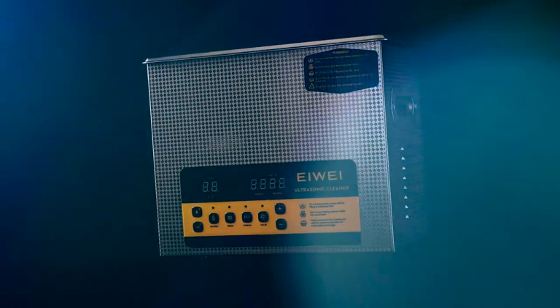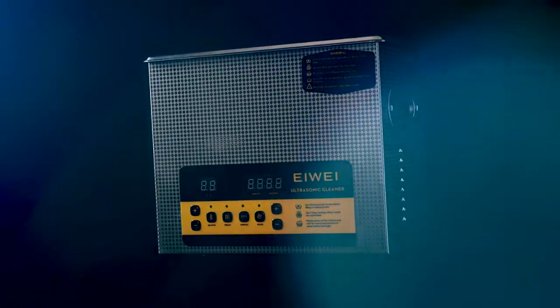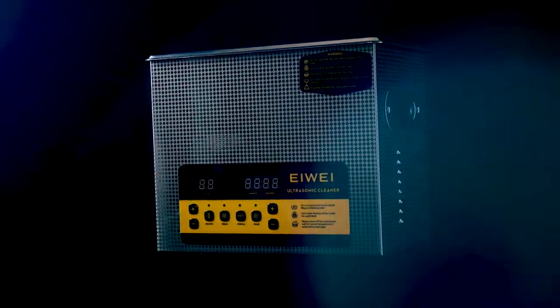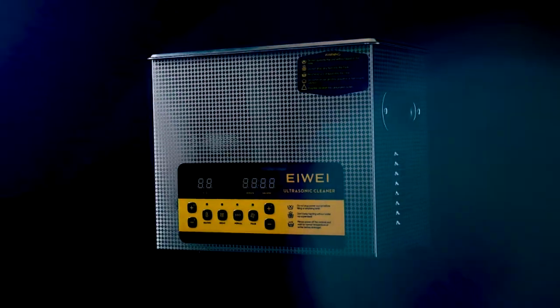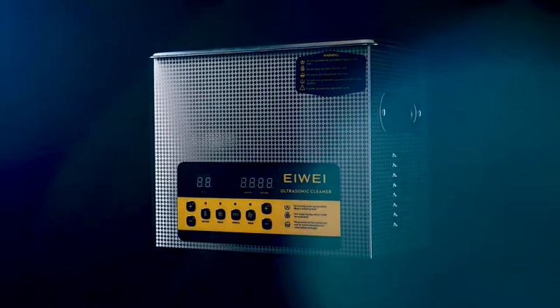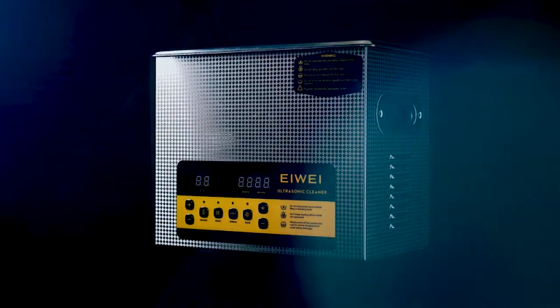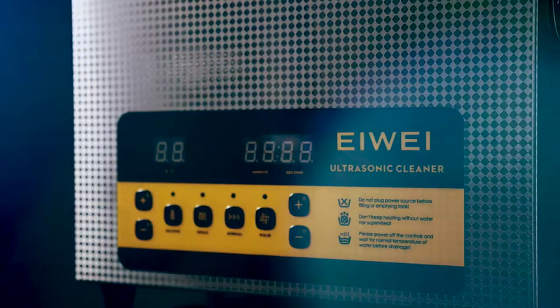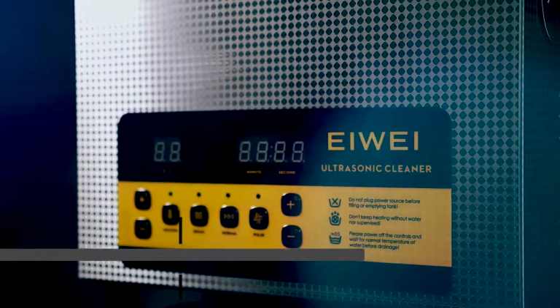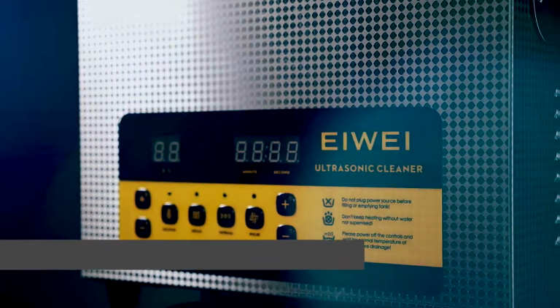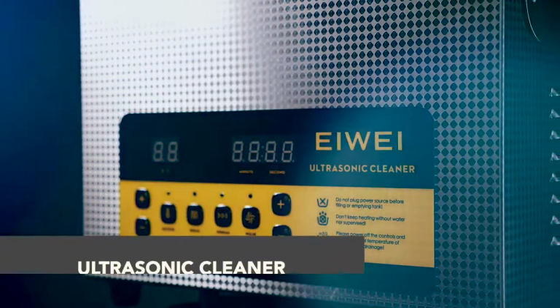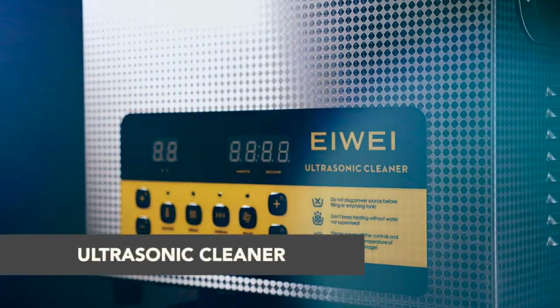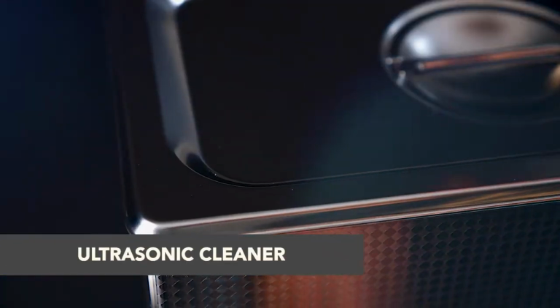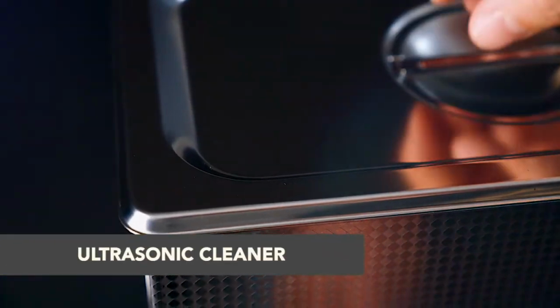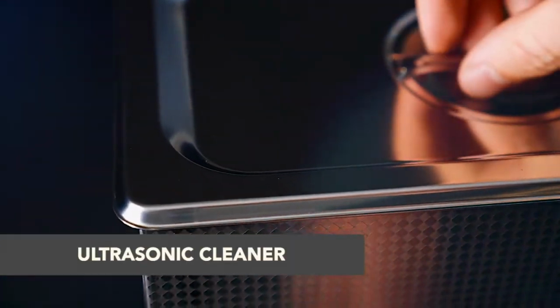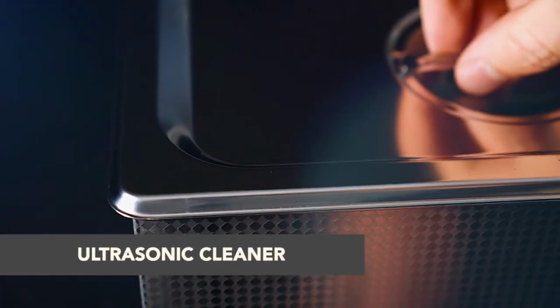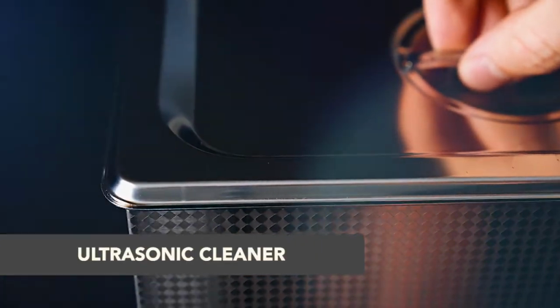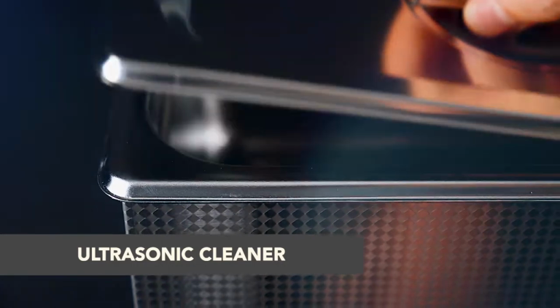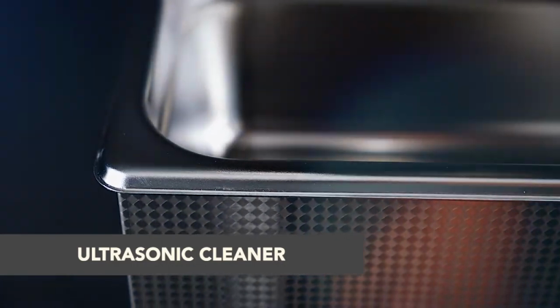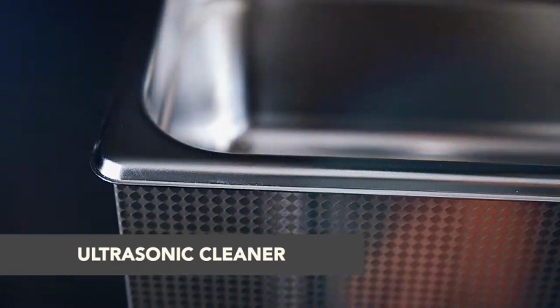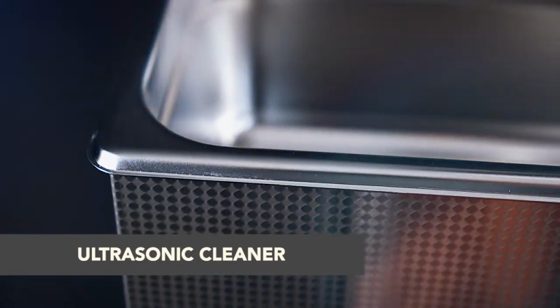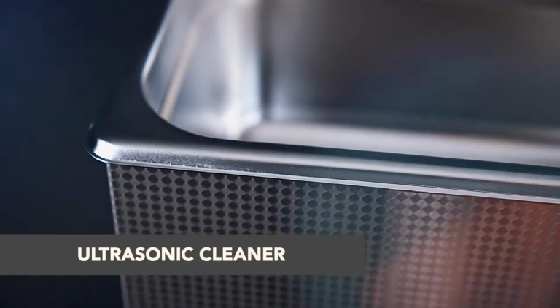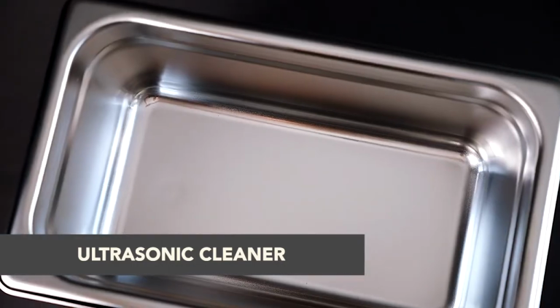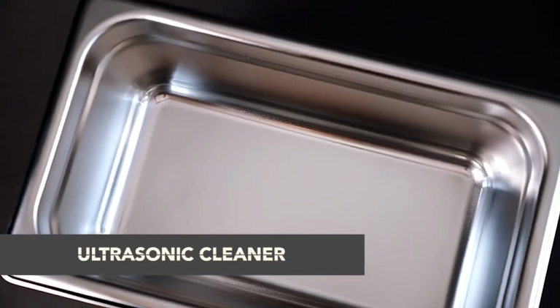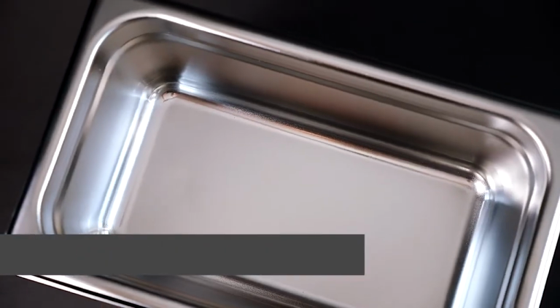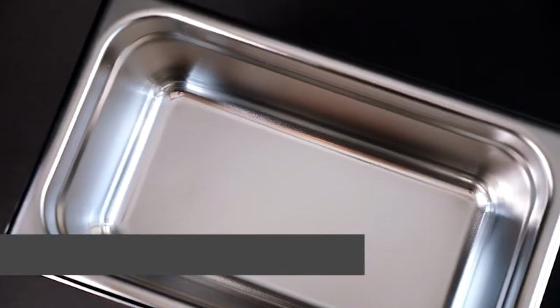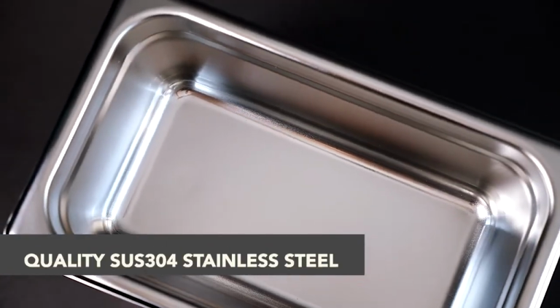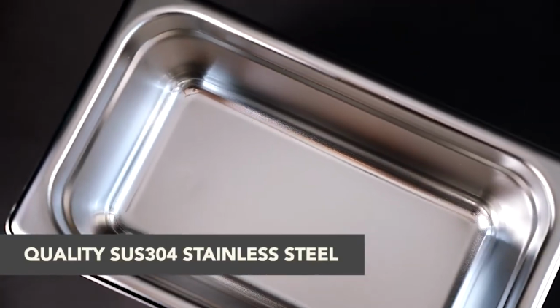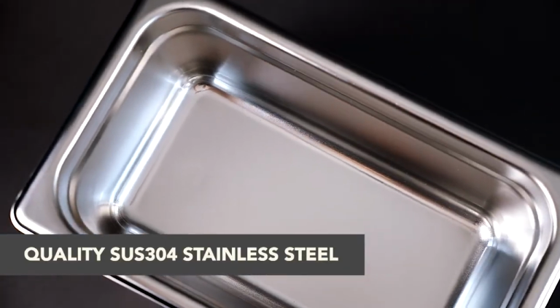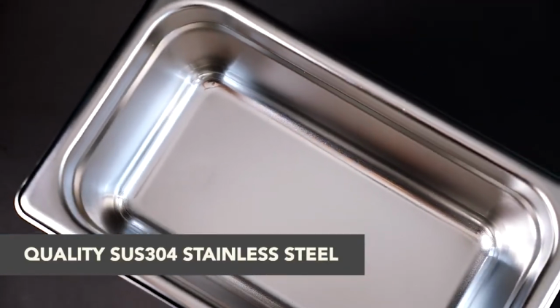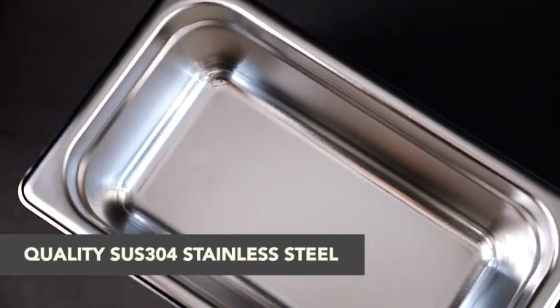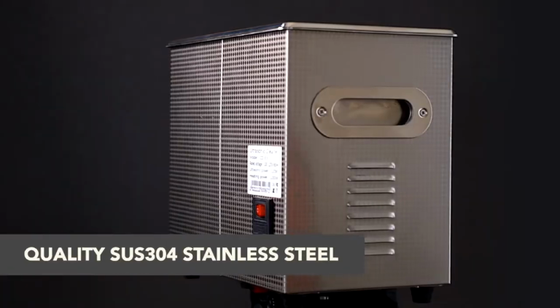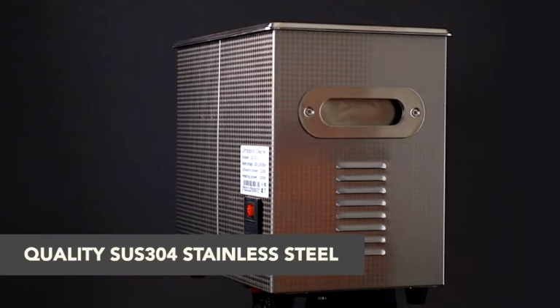Introducing the E-Way 3-Liter Ultrasonic Cleaner, a benchtop cleaner durable for professional use, but convenient enough for use at home.